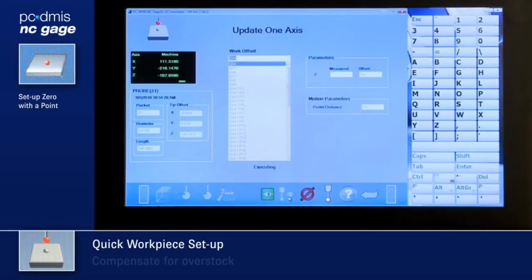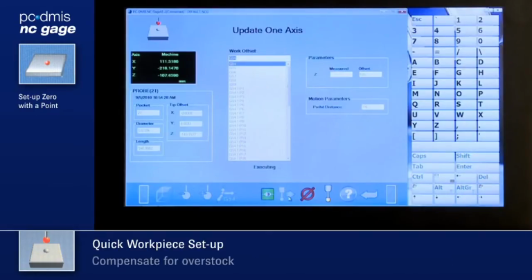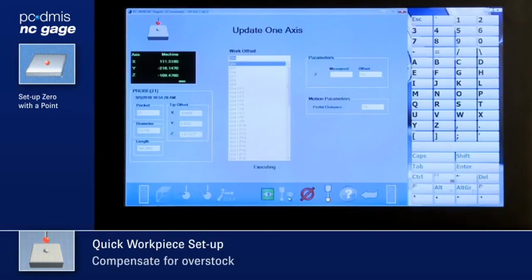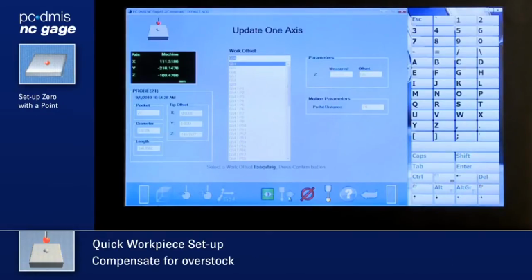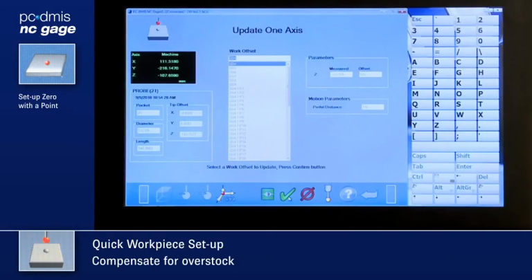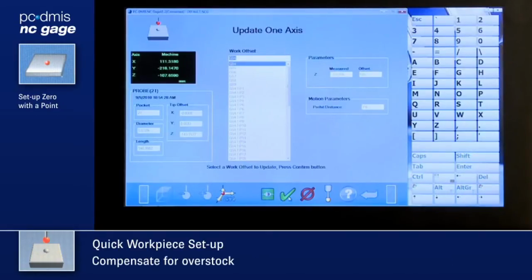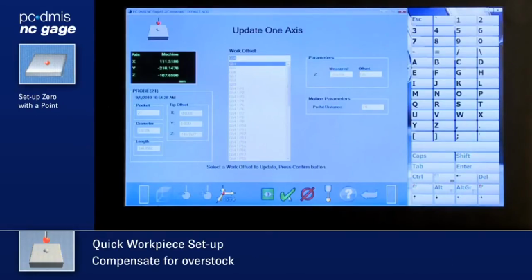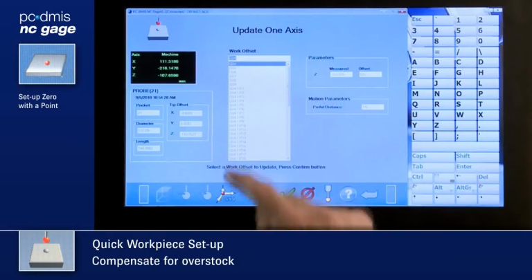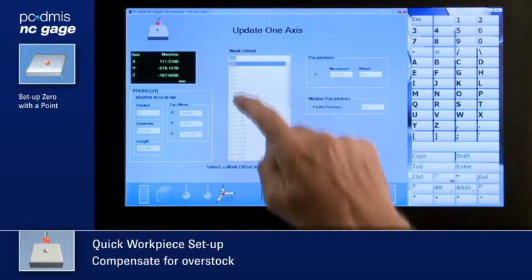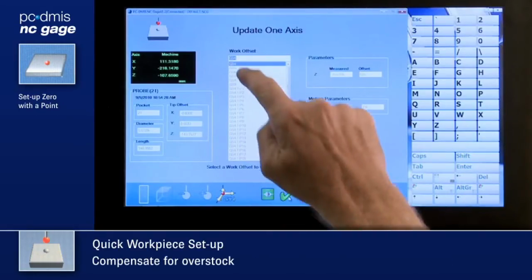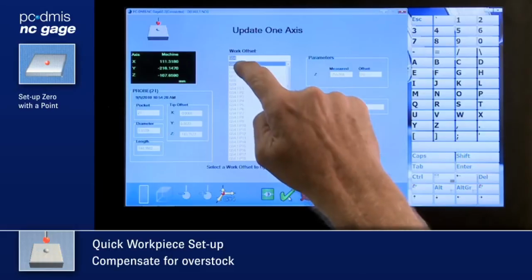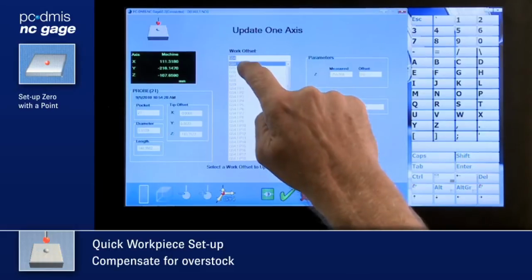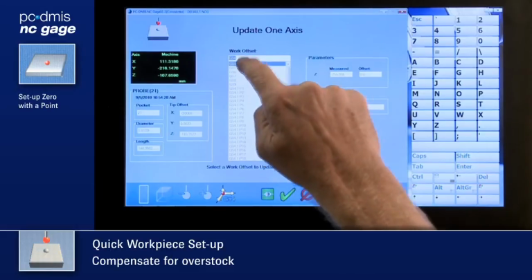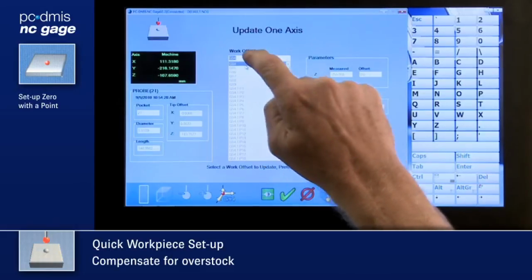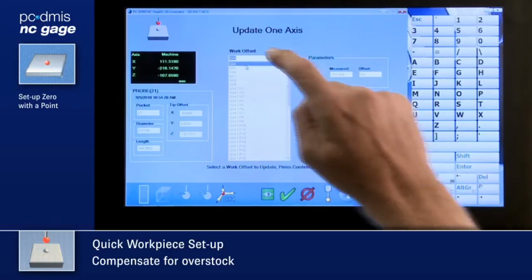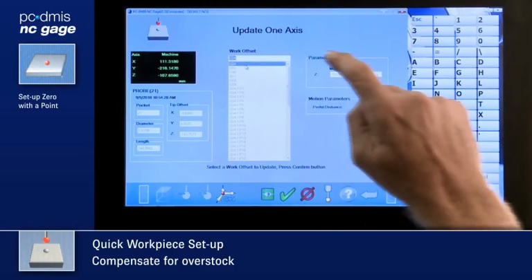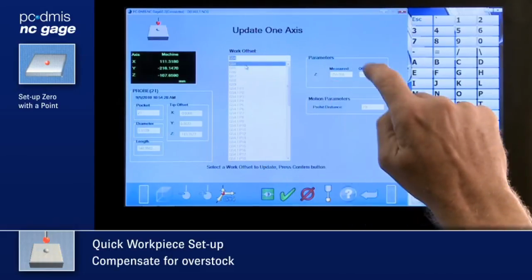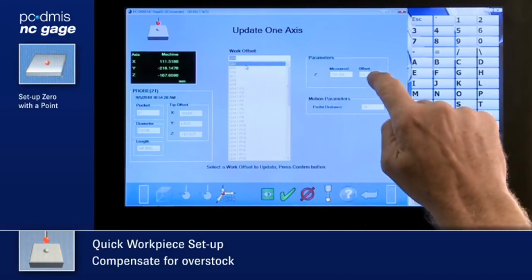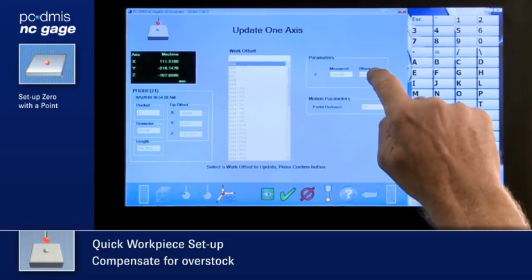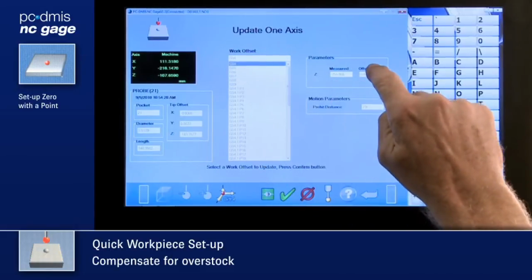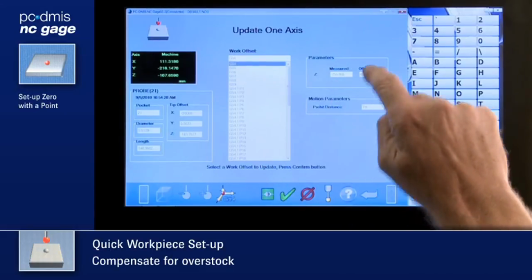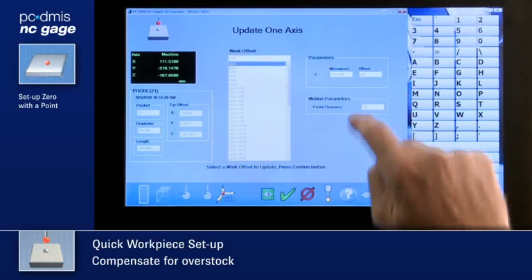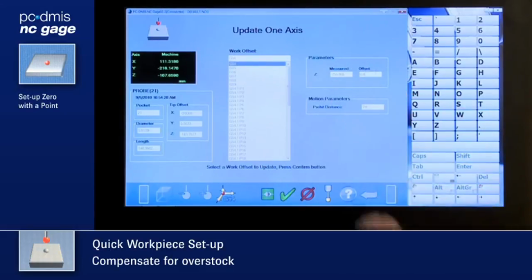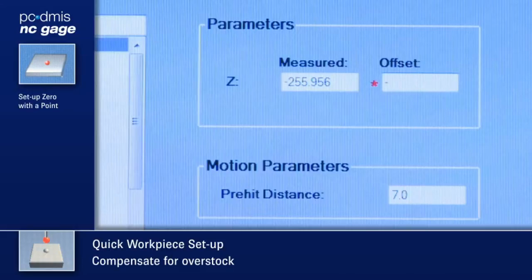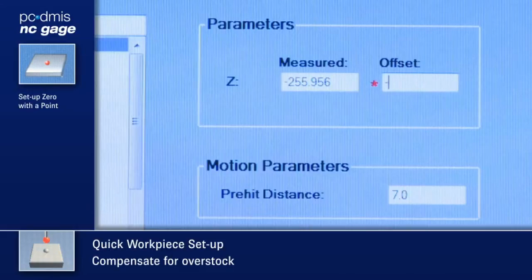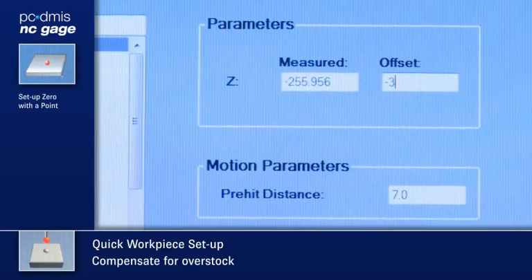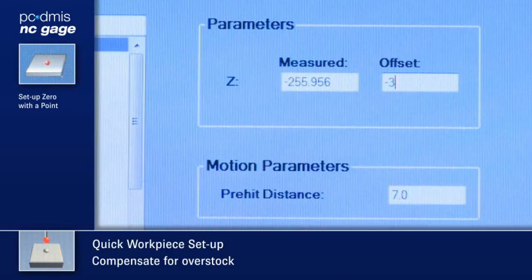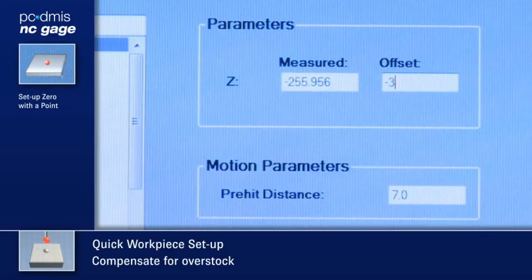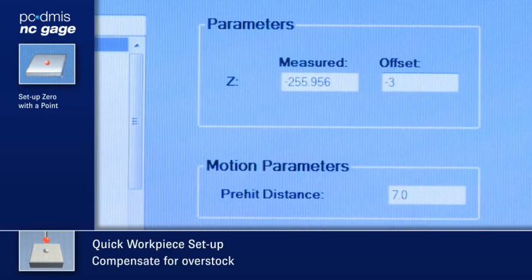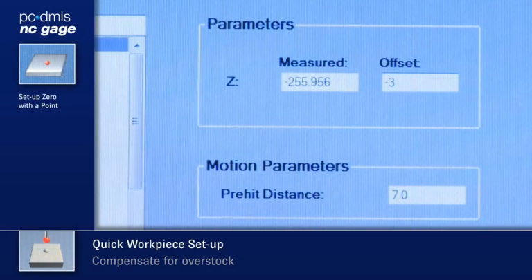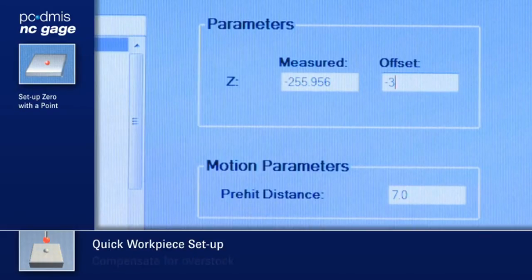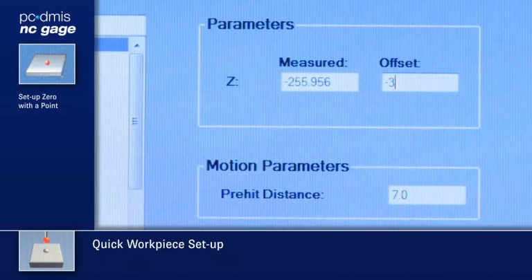Need to adjust for overstock? Enter the values and NC Gauge will make the adjustments as well. Finished.